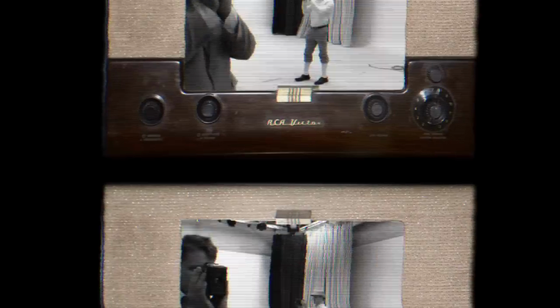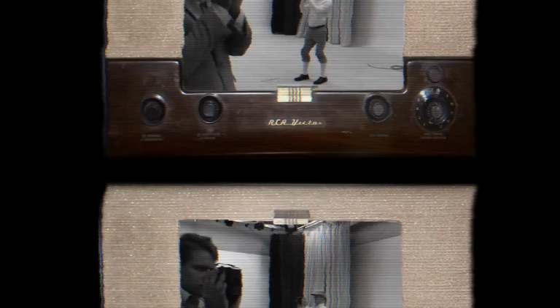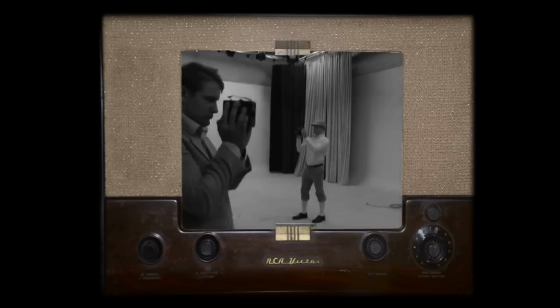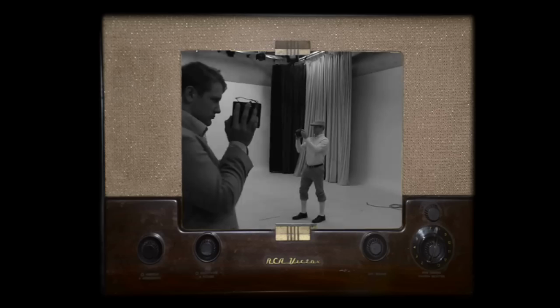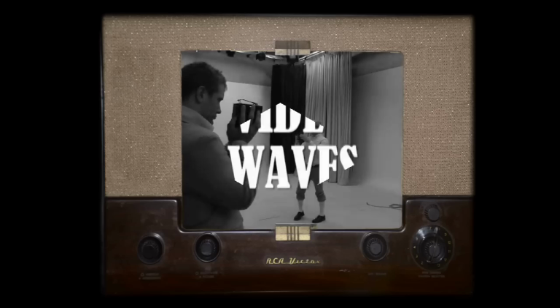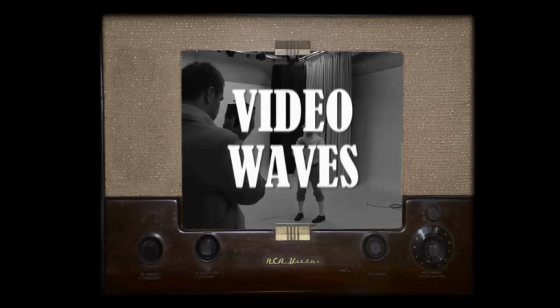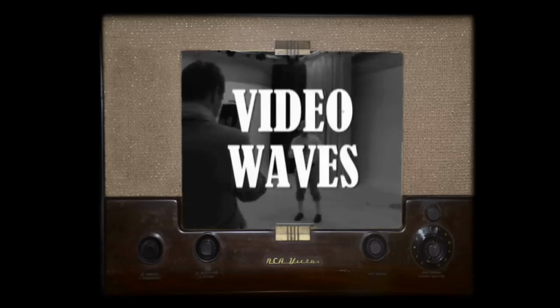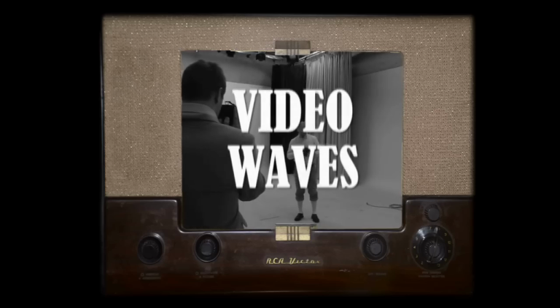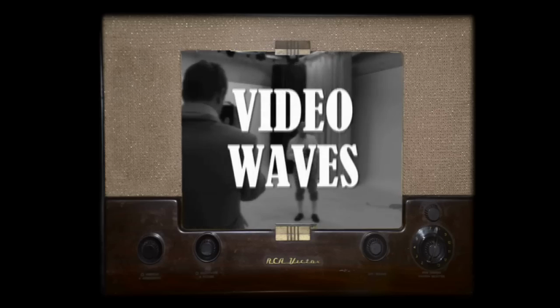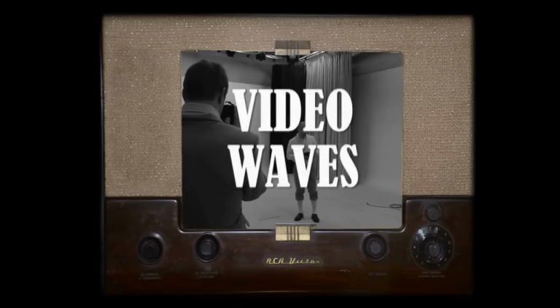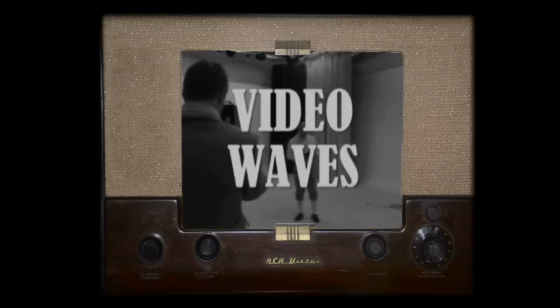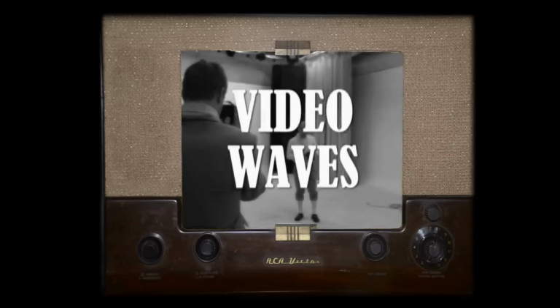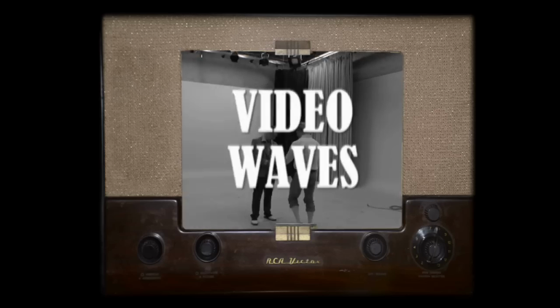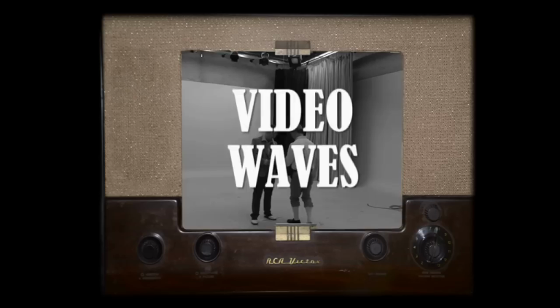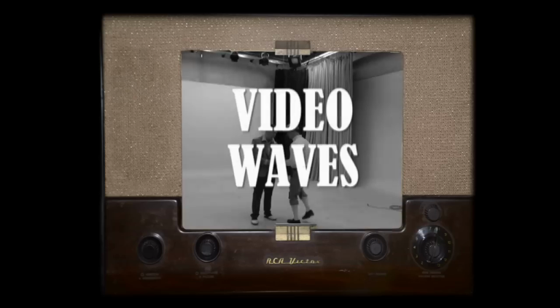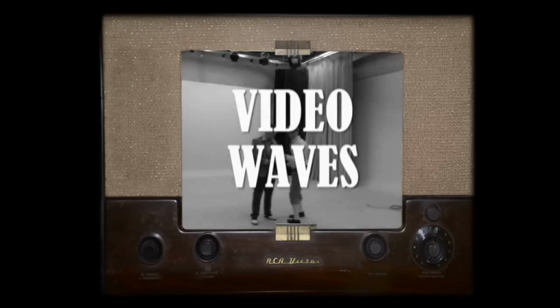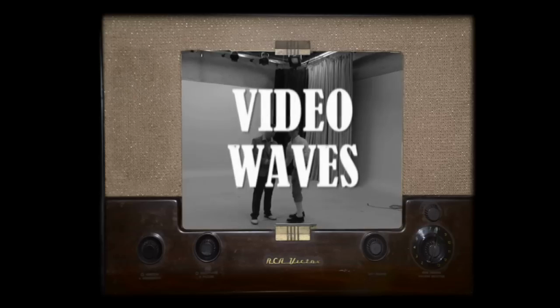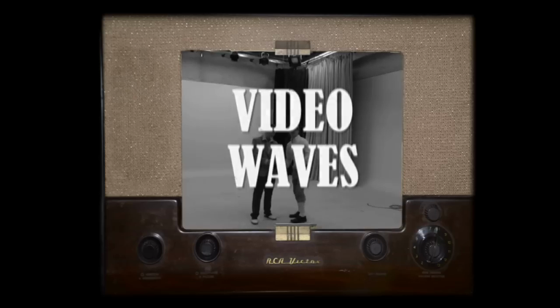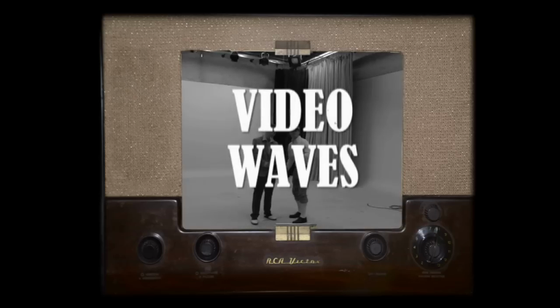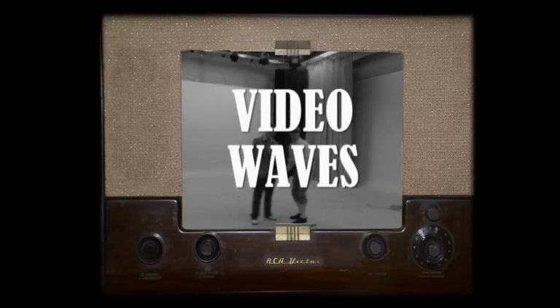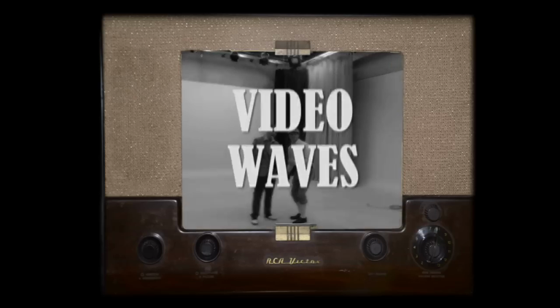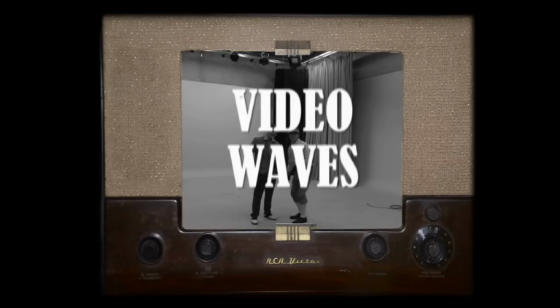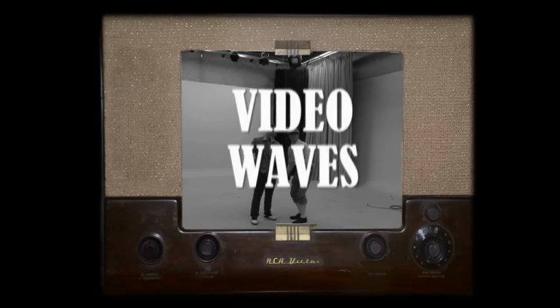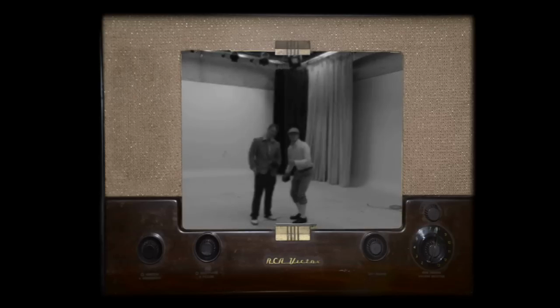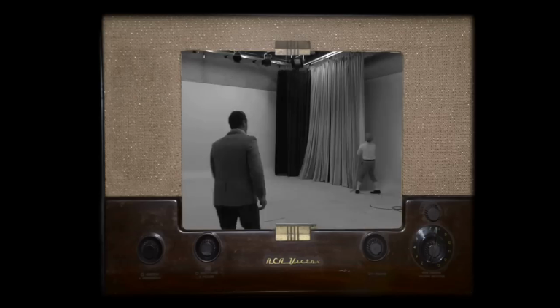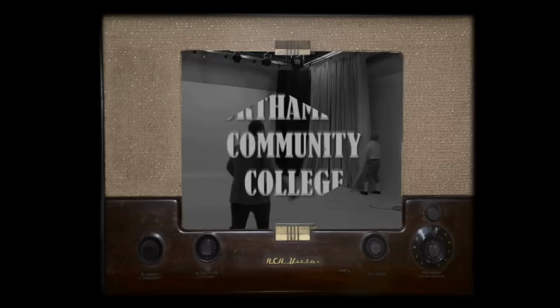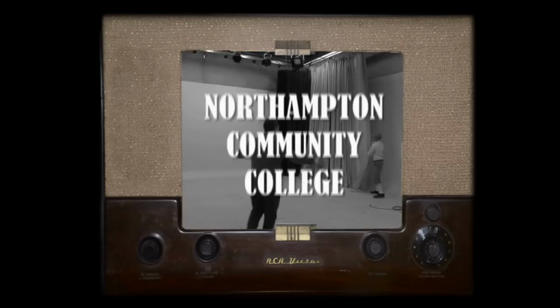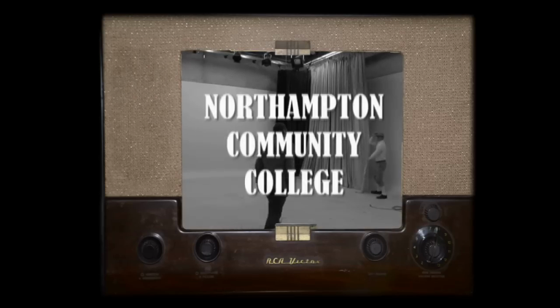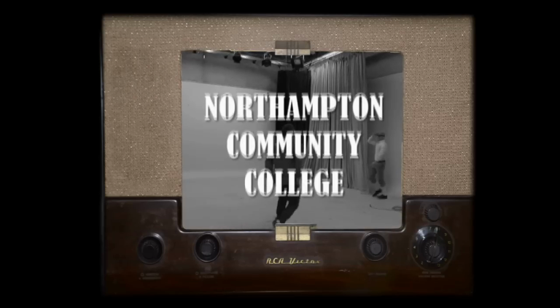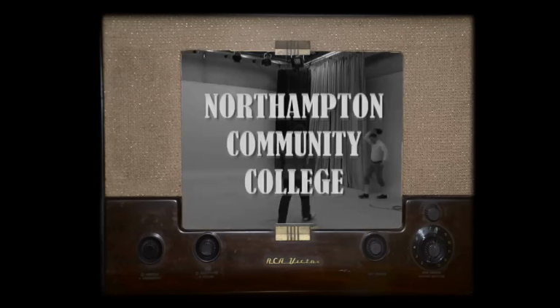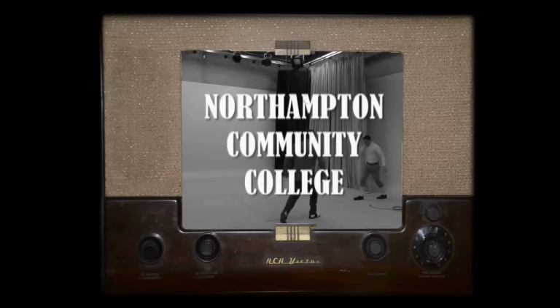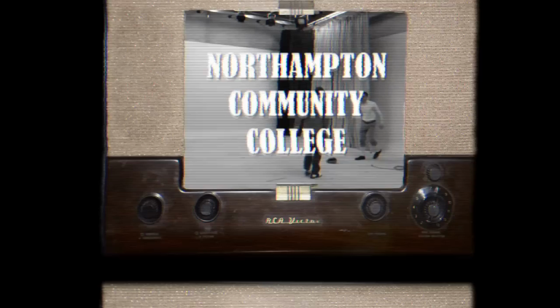And now it's time for Video Waves, brought to you by Northampton Community Hub.